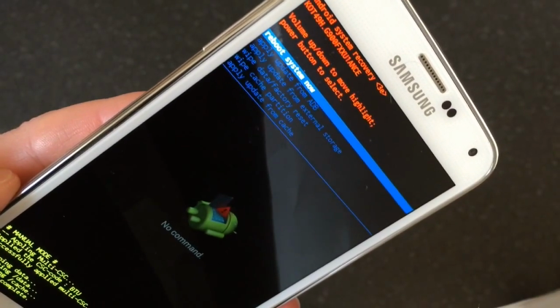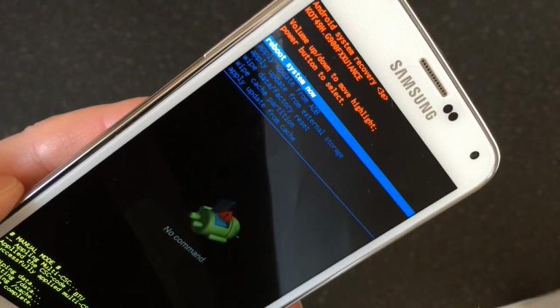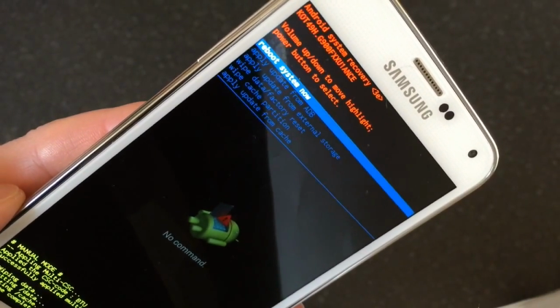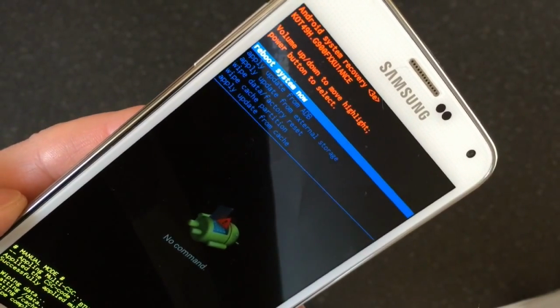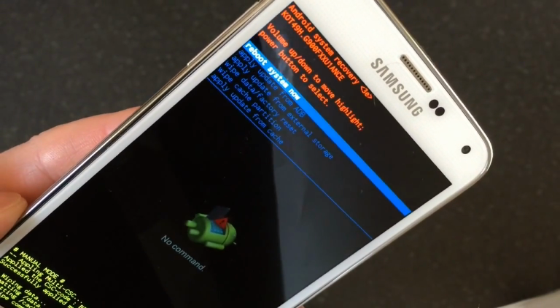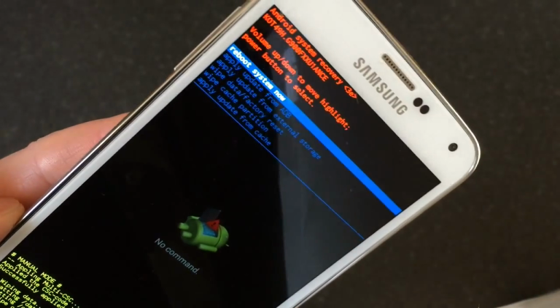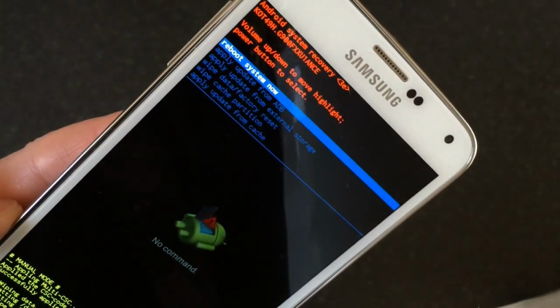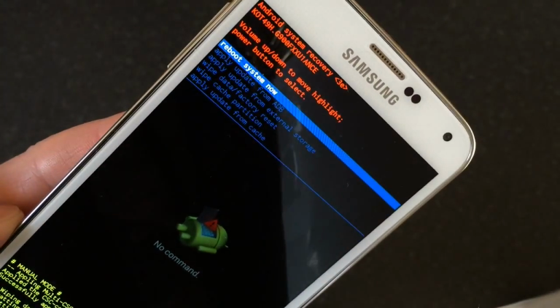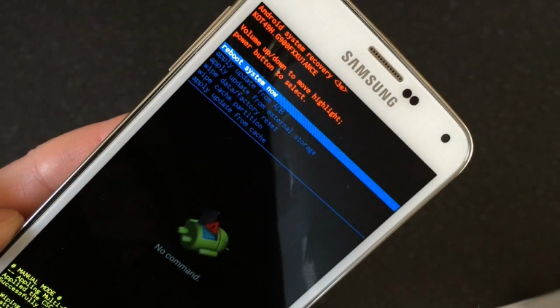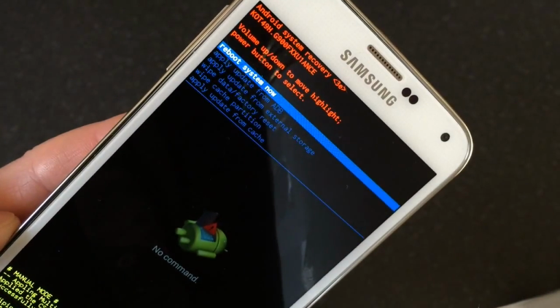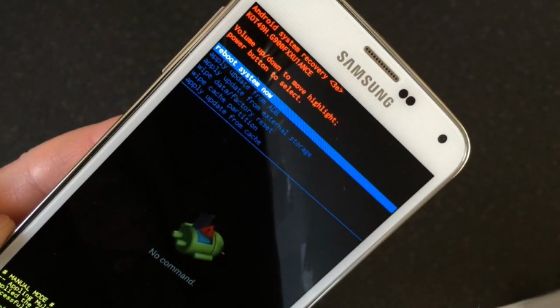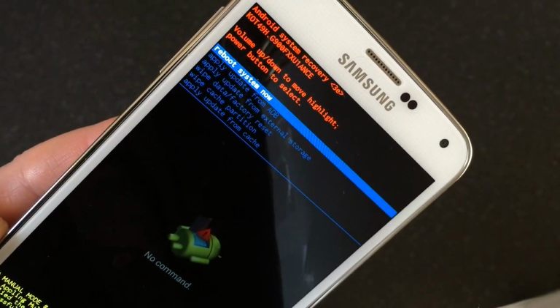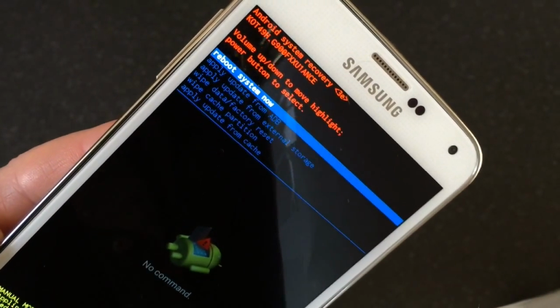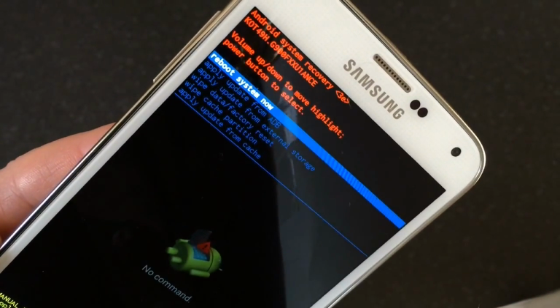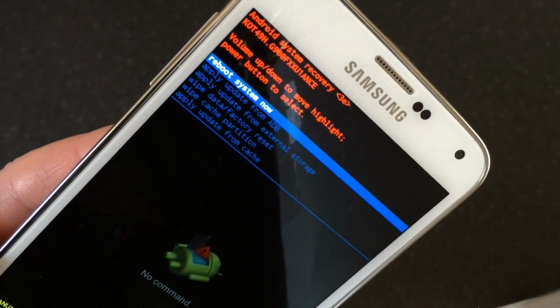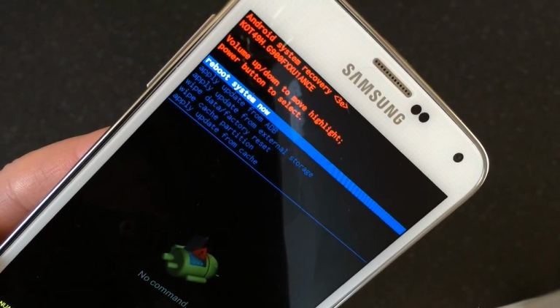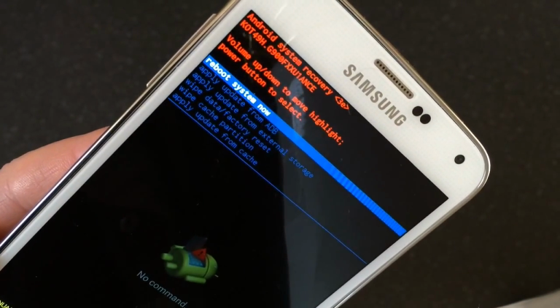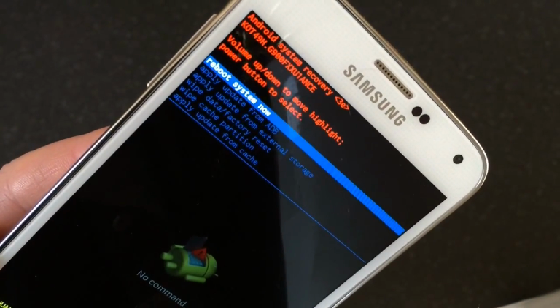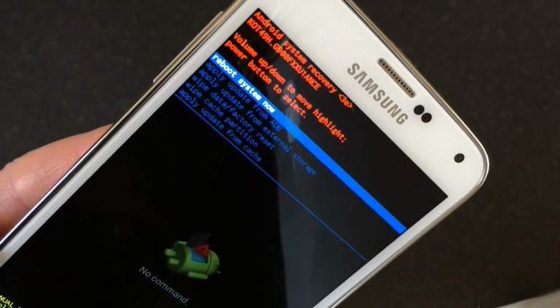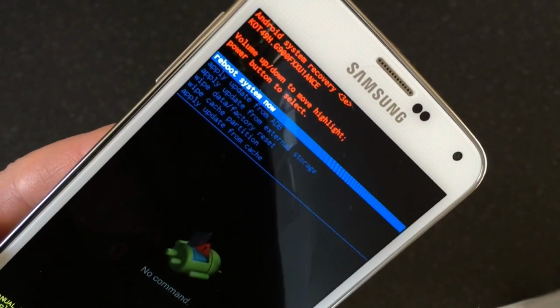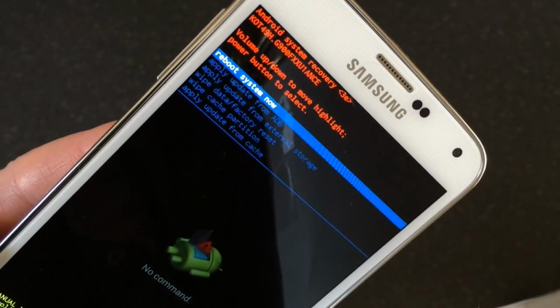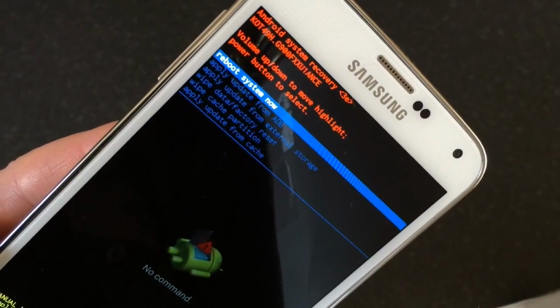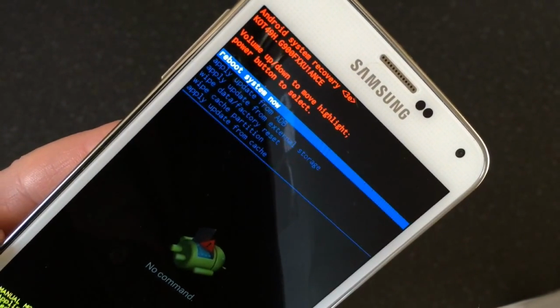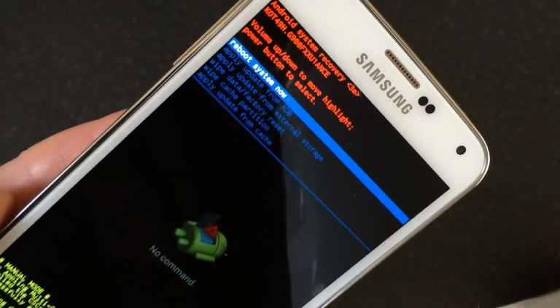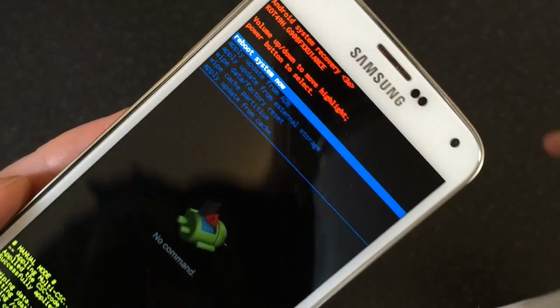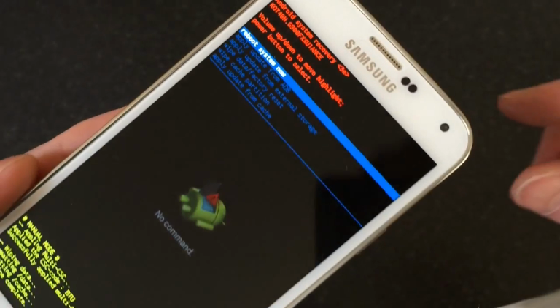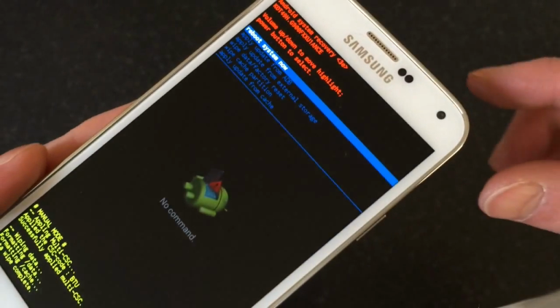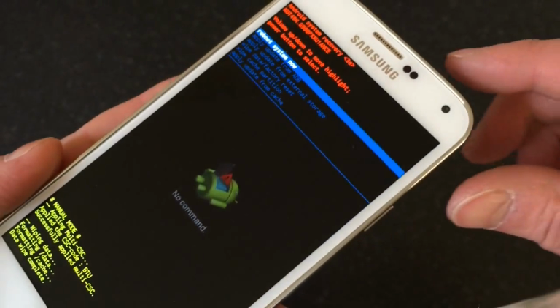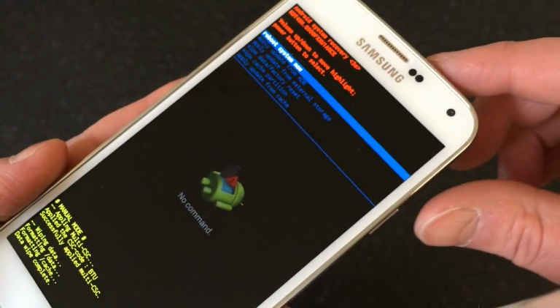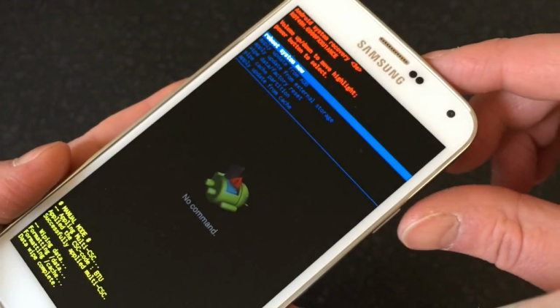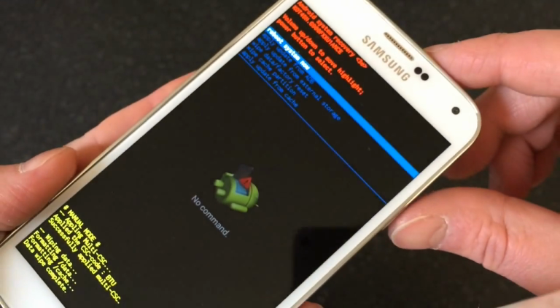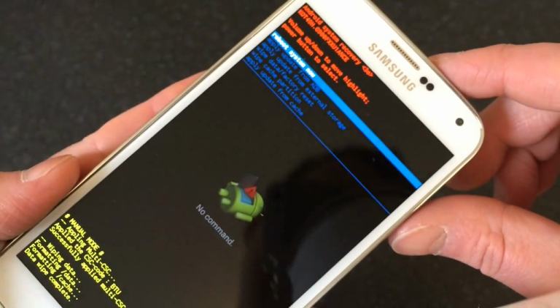What we want to do now is reboot it. The first option is 'Reboot system now' — press the power button to select it.